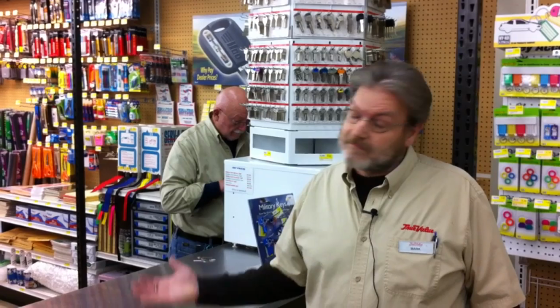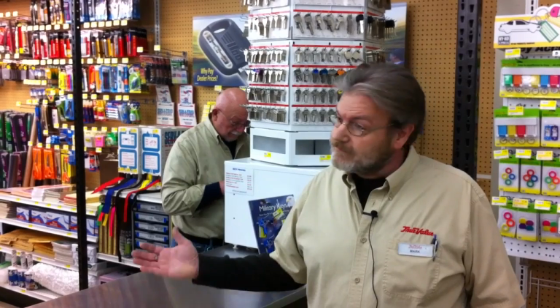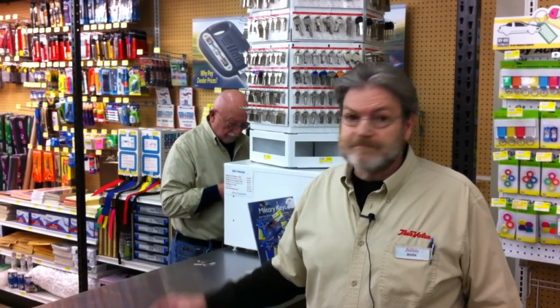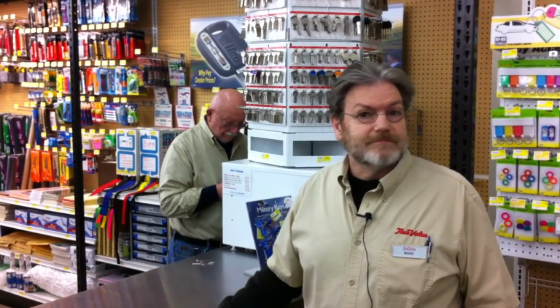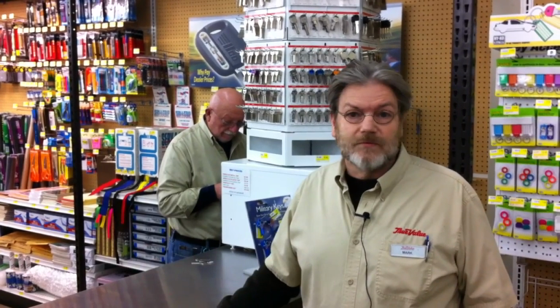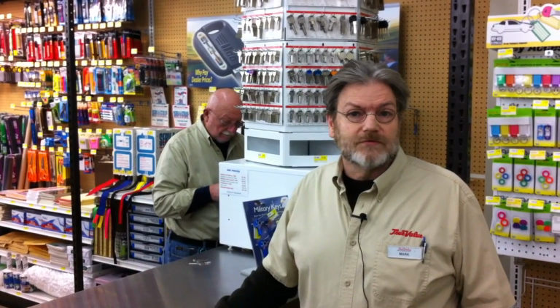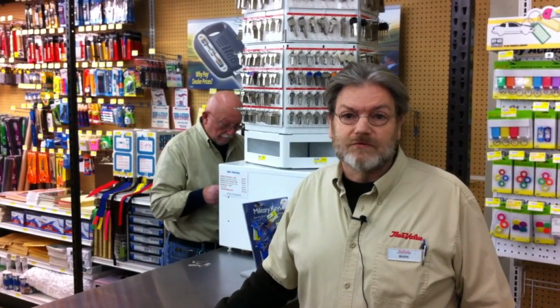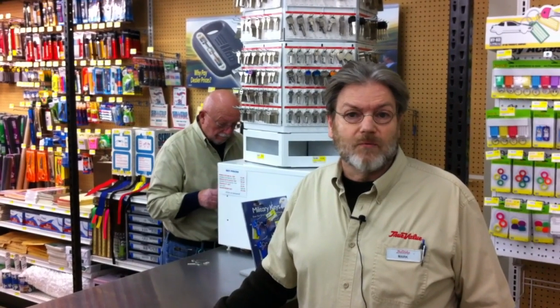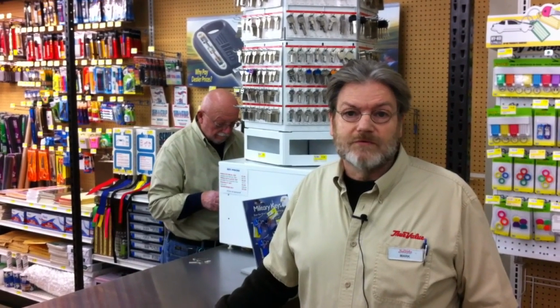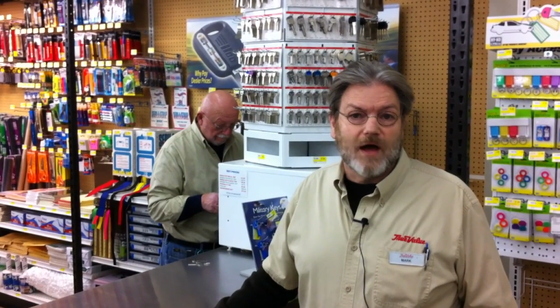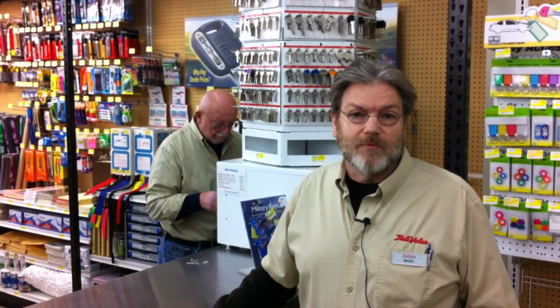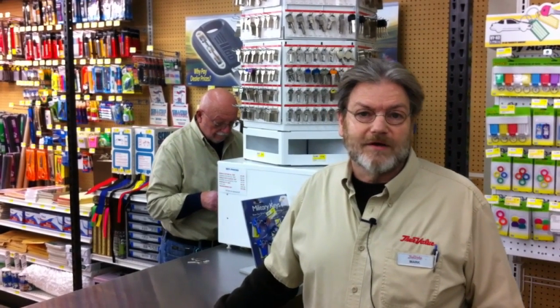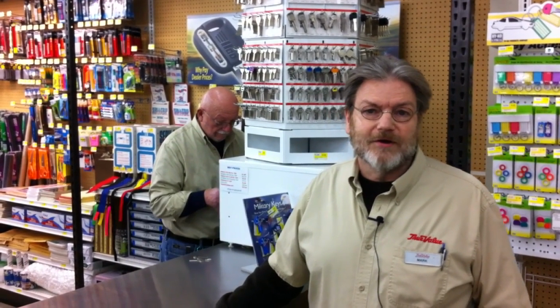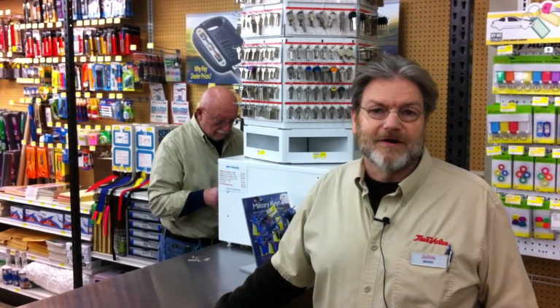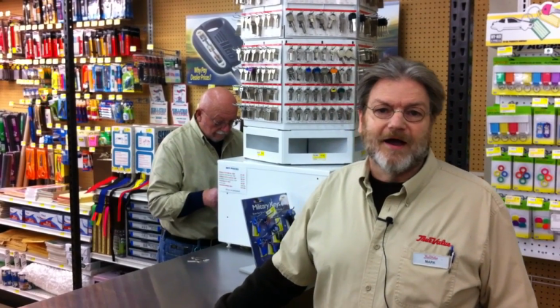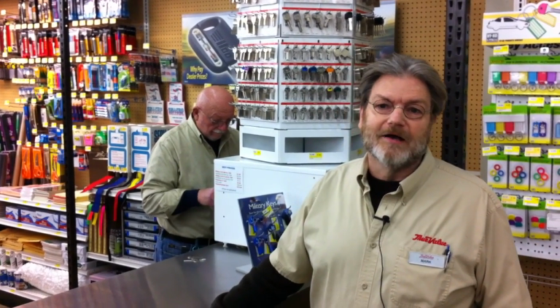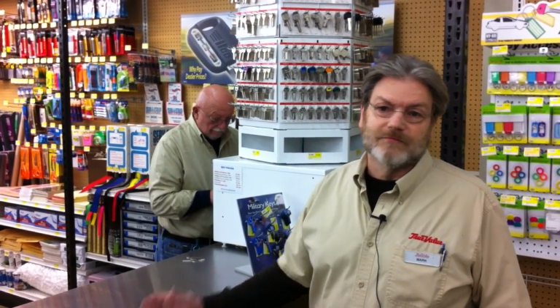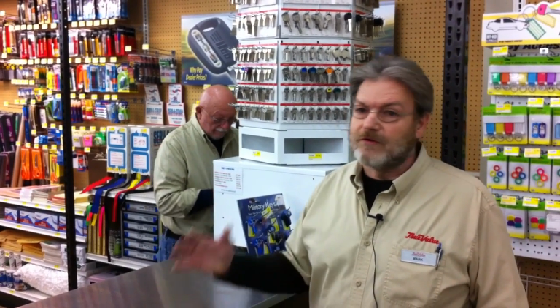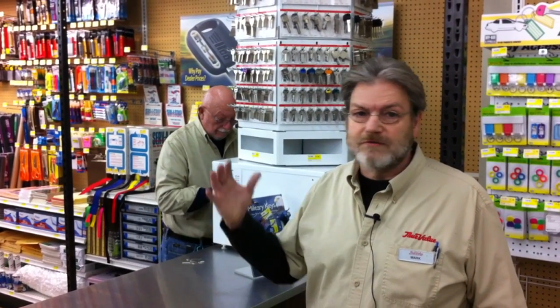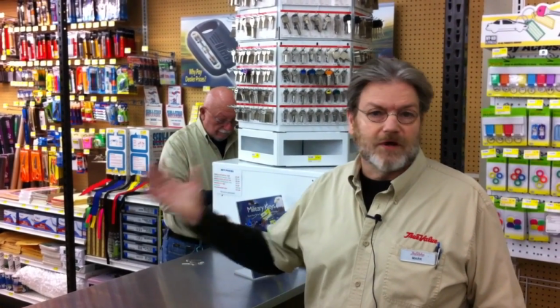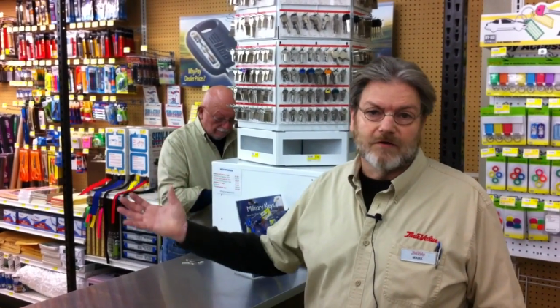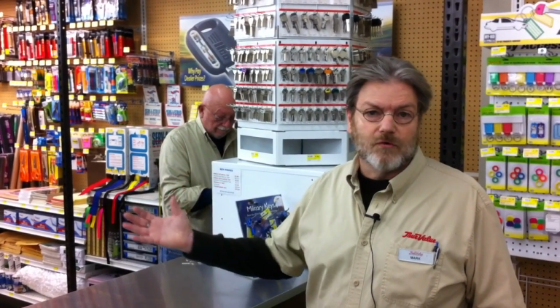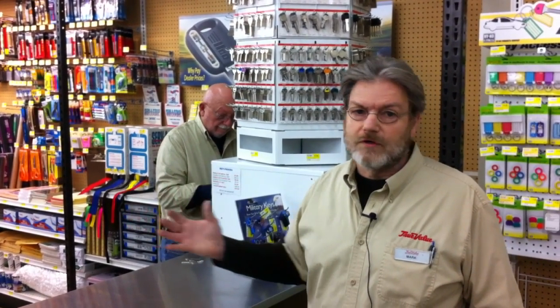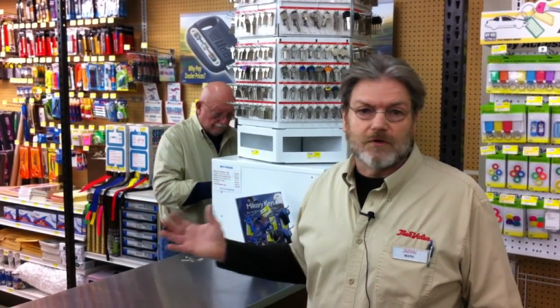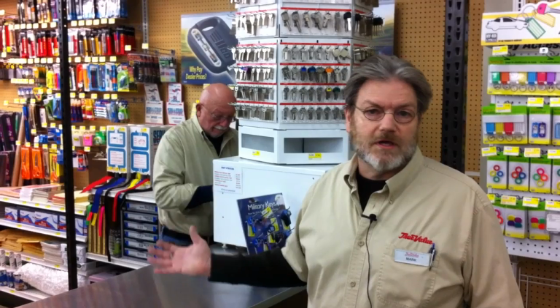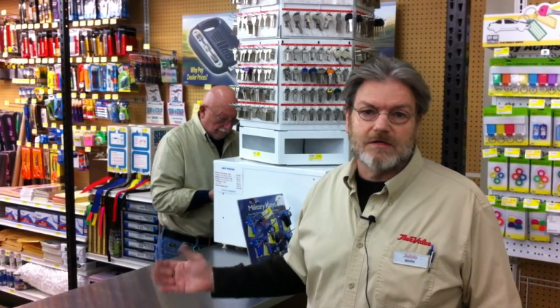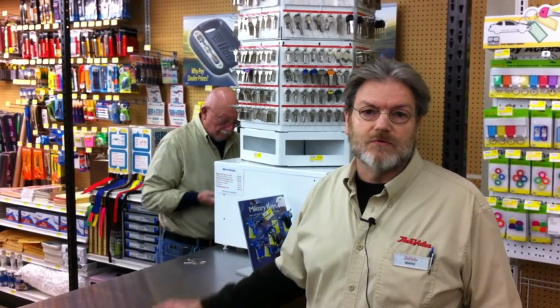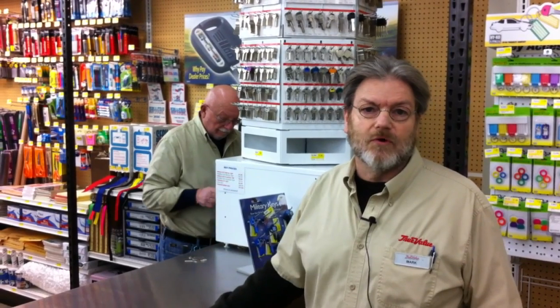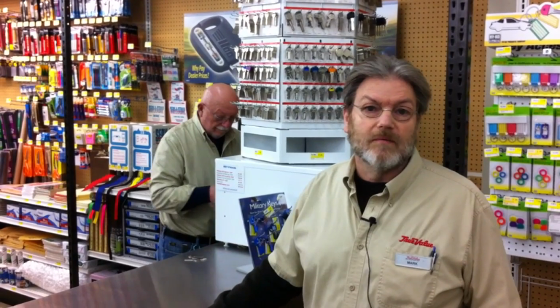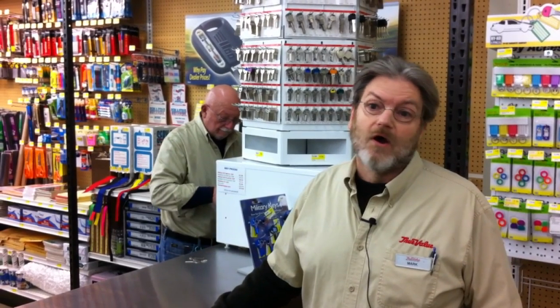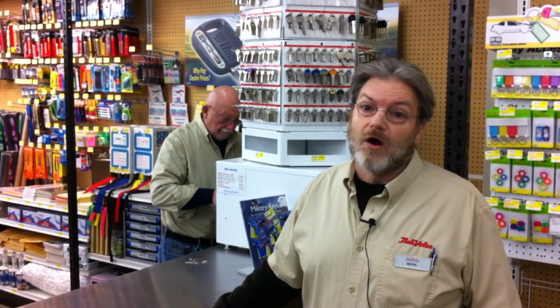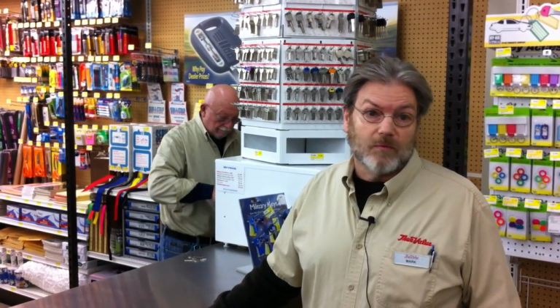So this is your one stop right here, whether it's Keurigs, keys, or hardware.